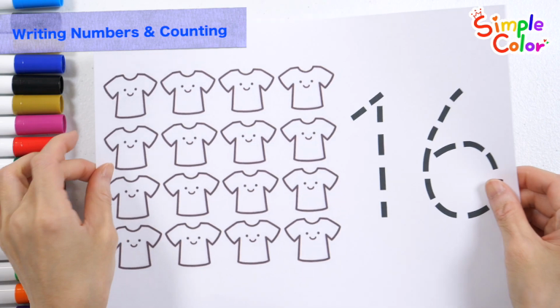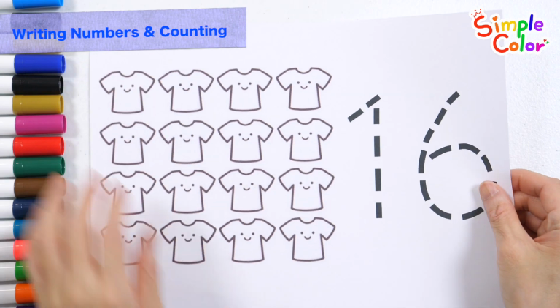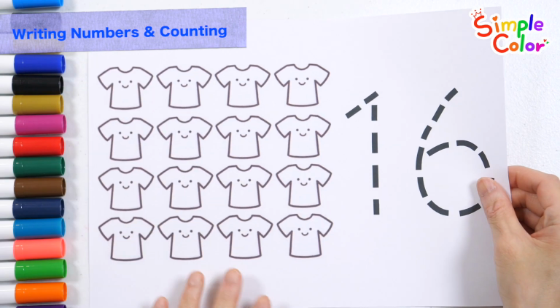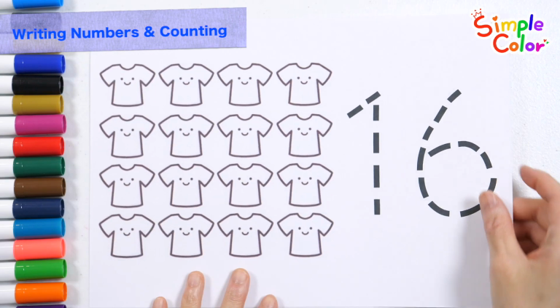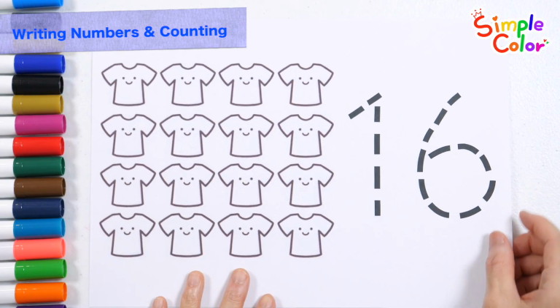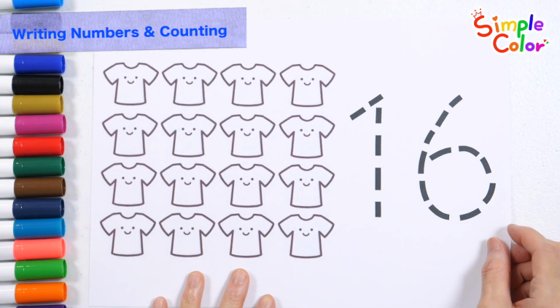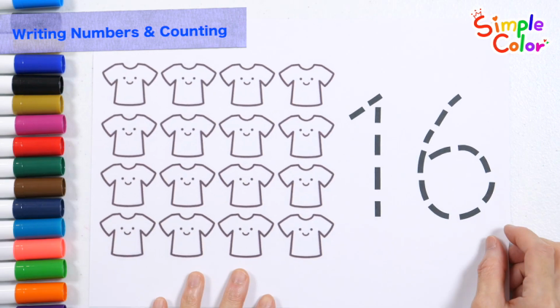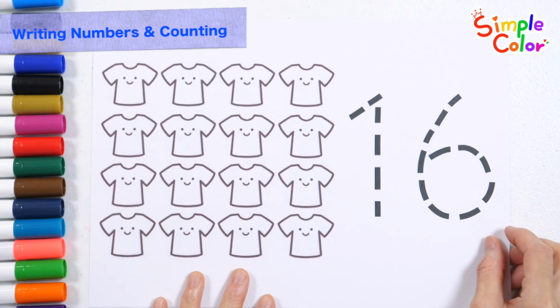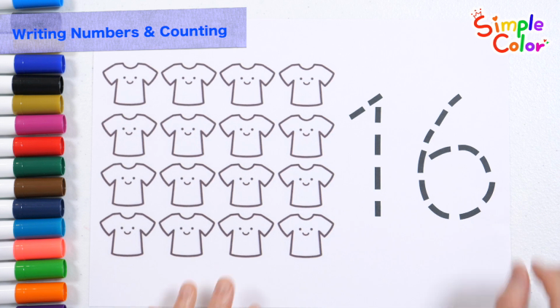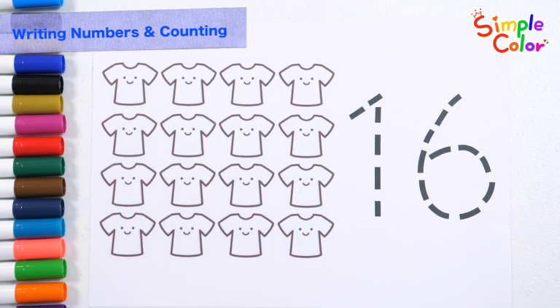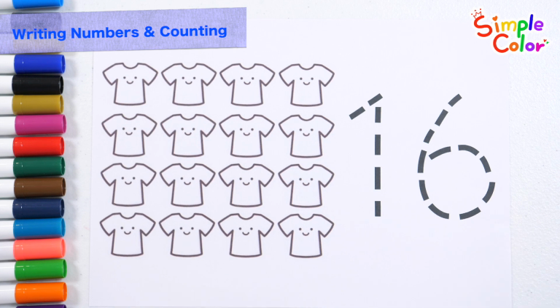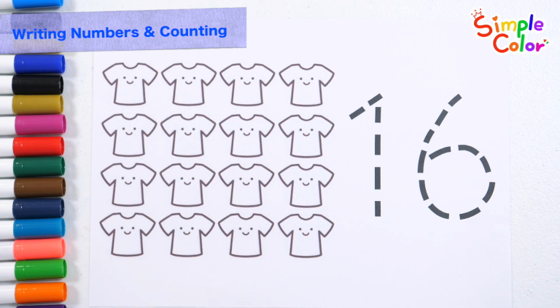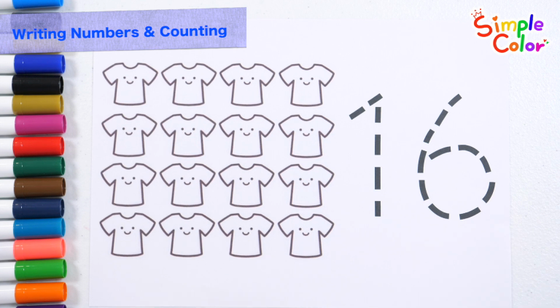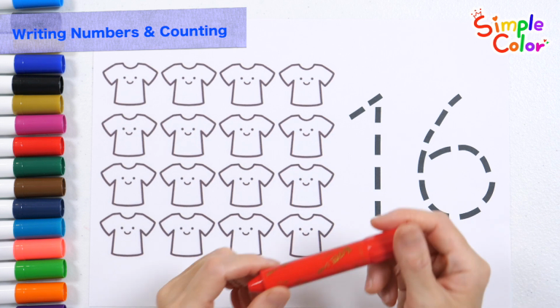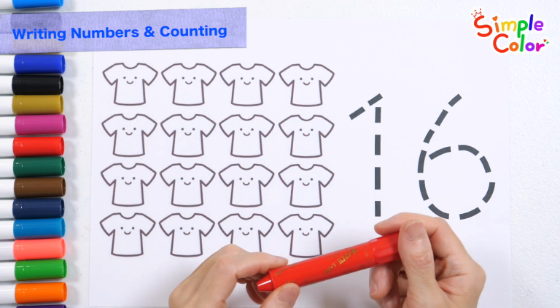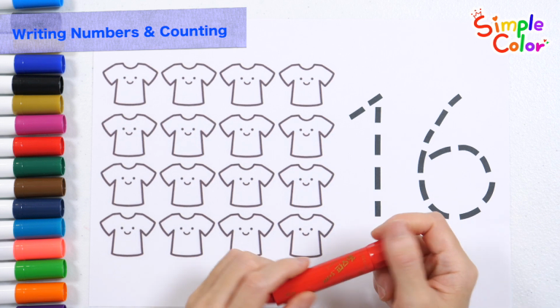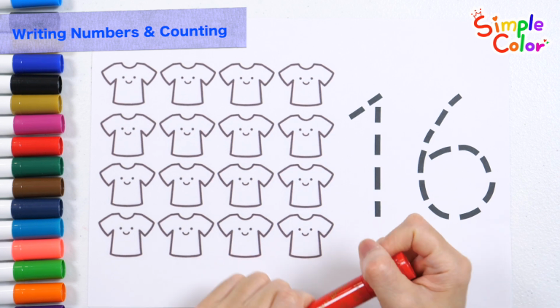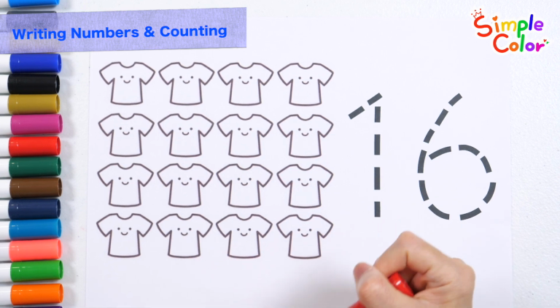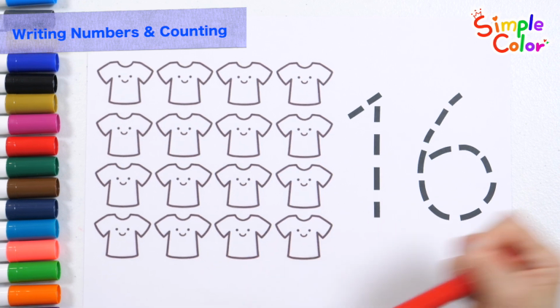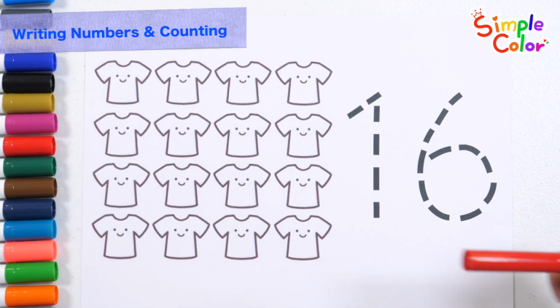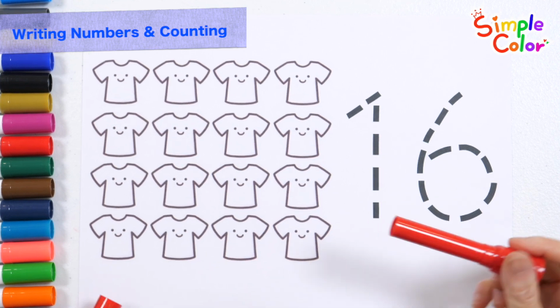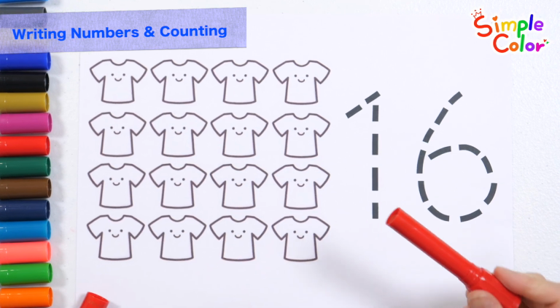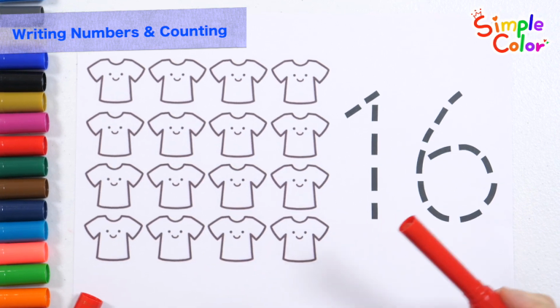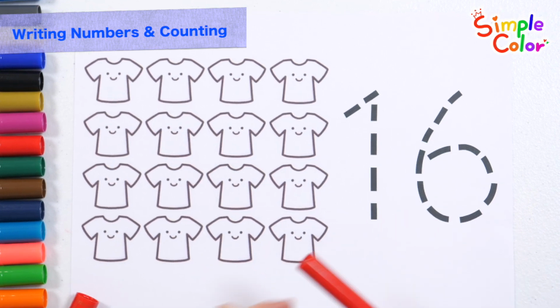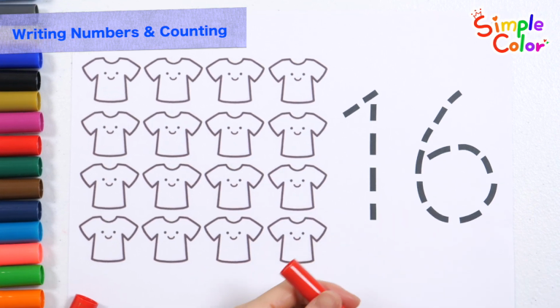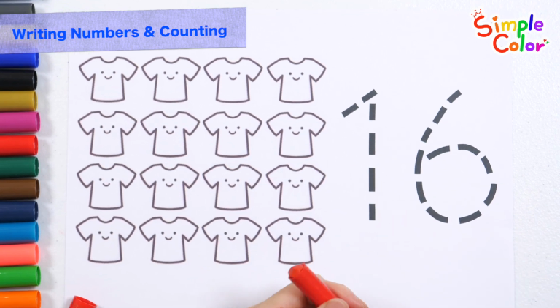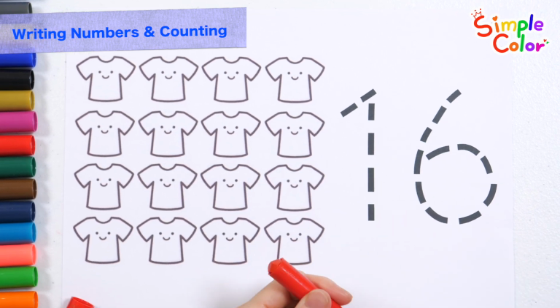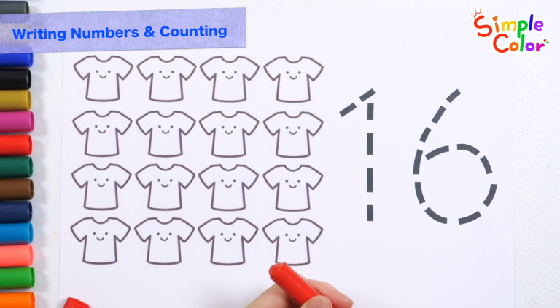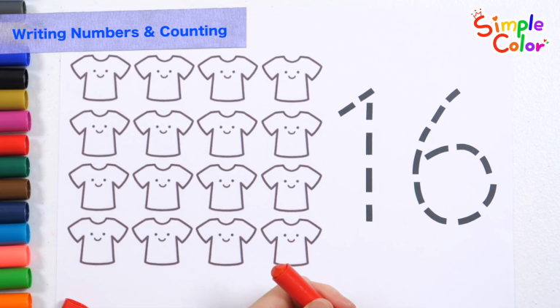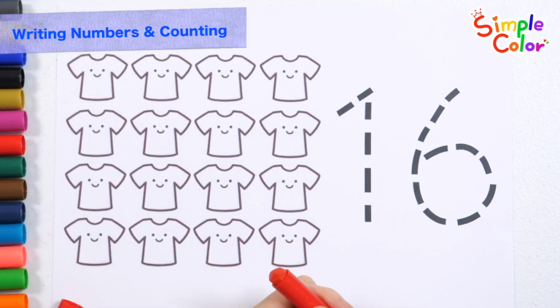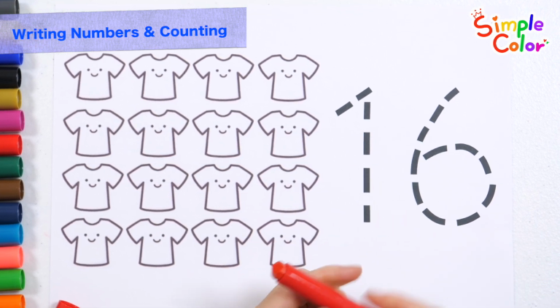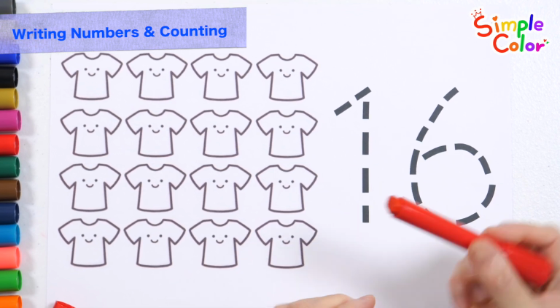Let's write along the dotted numbers on the right with a red crayon. How?